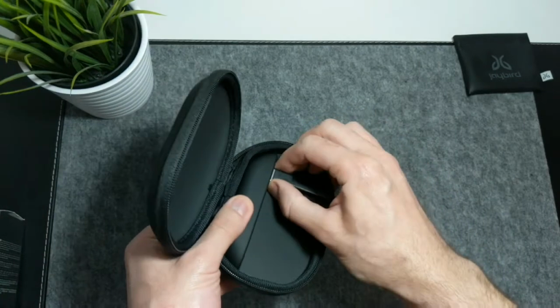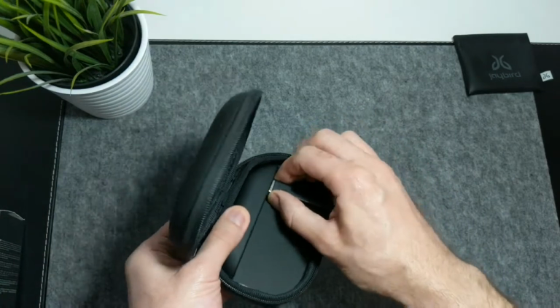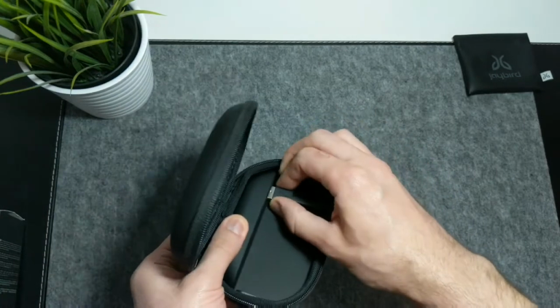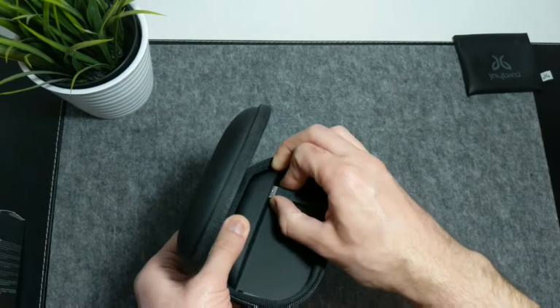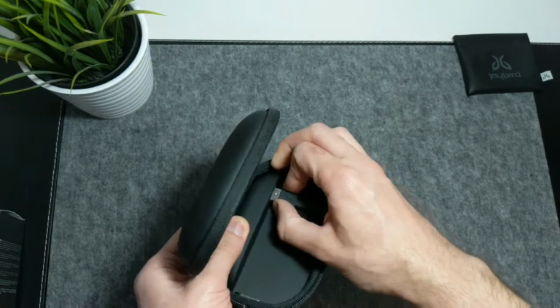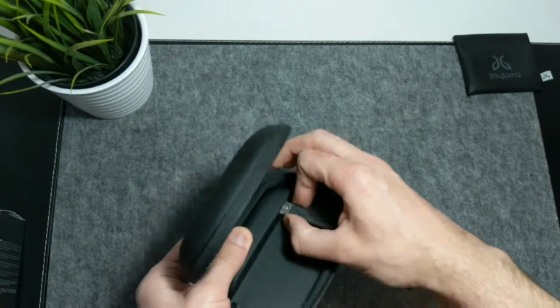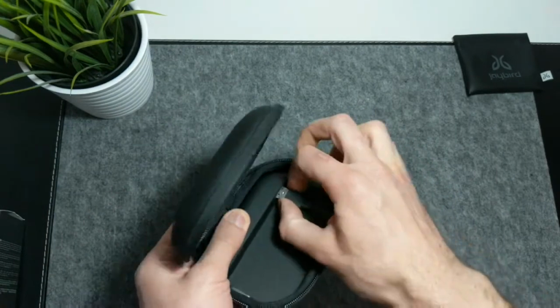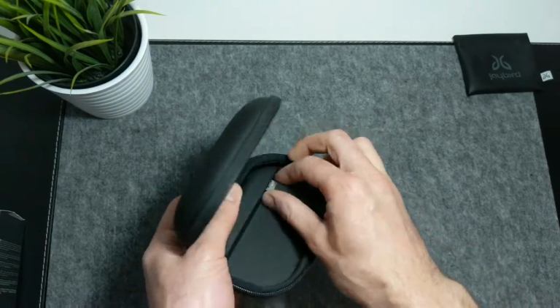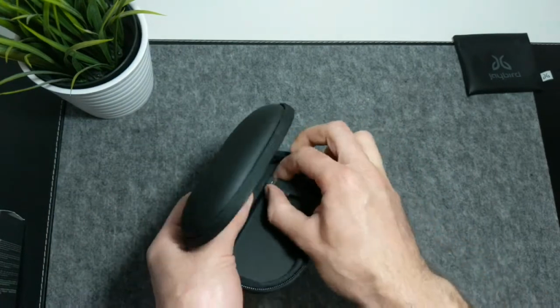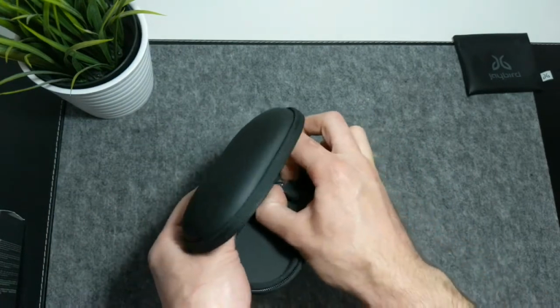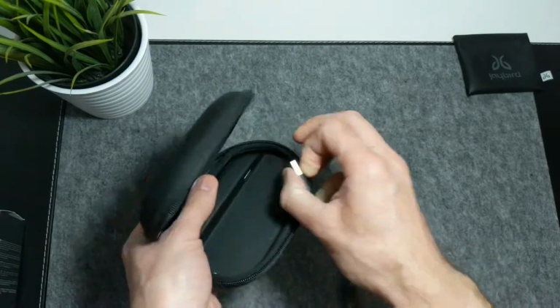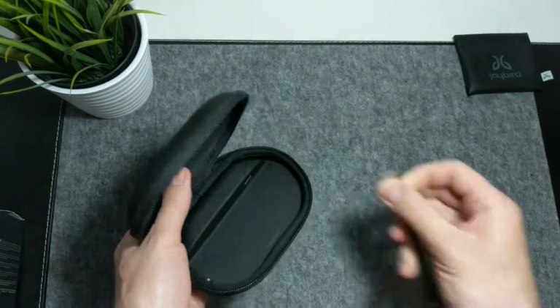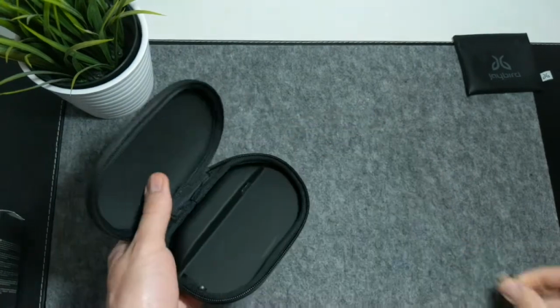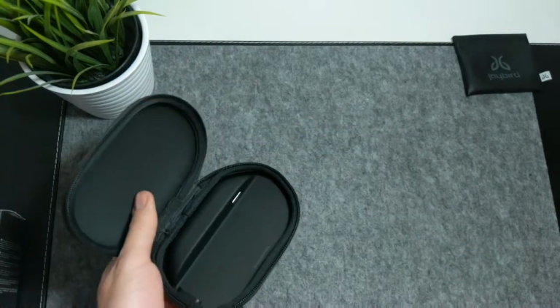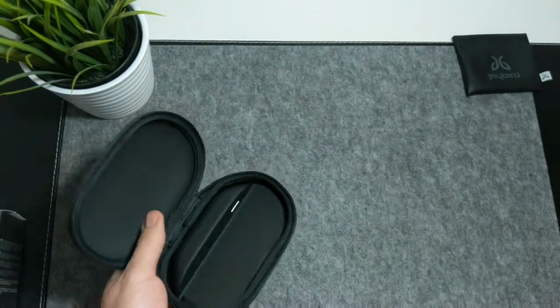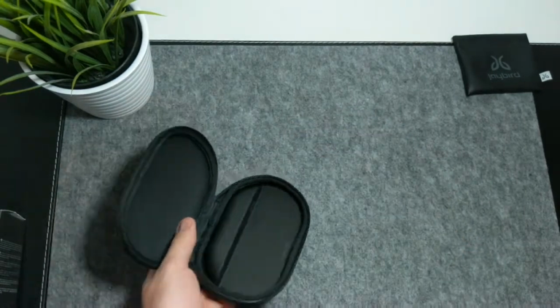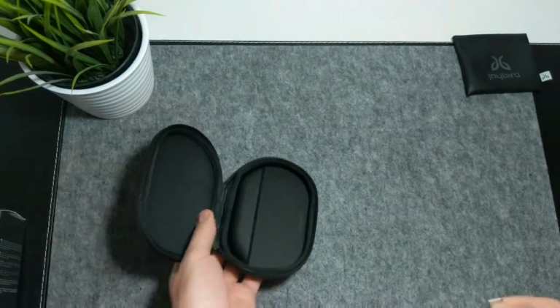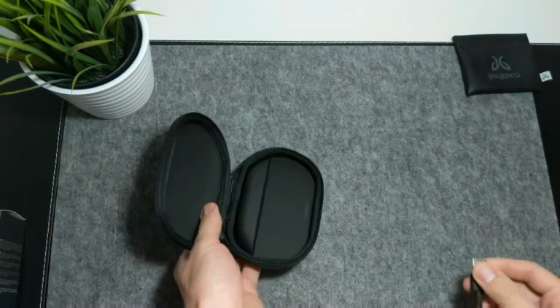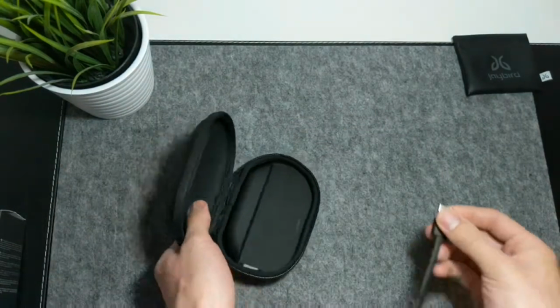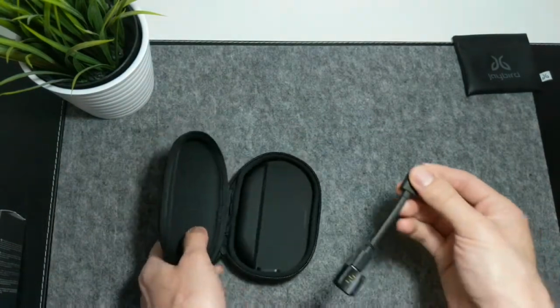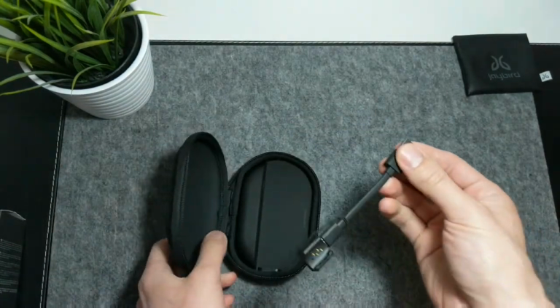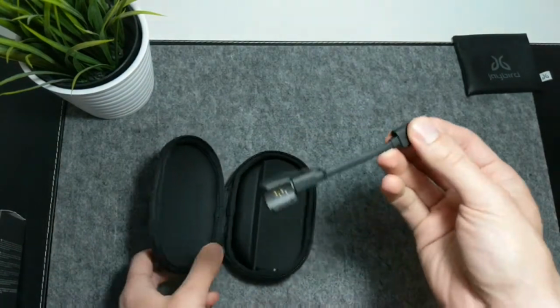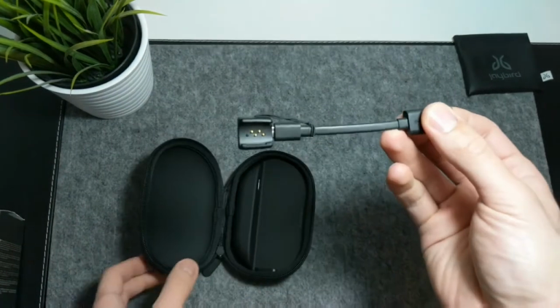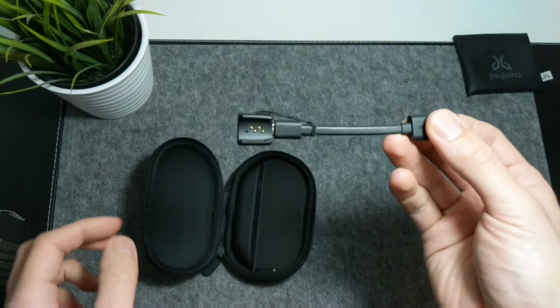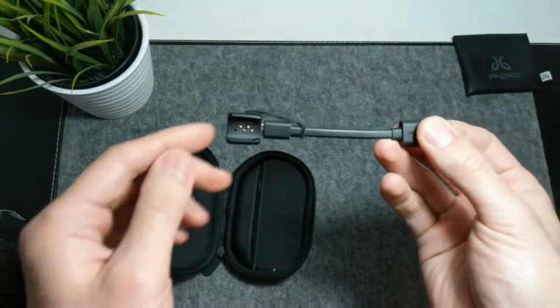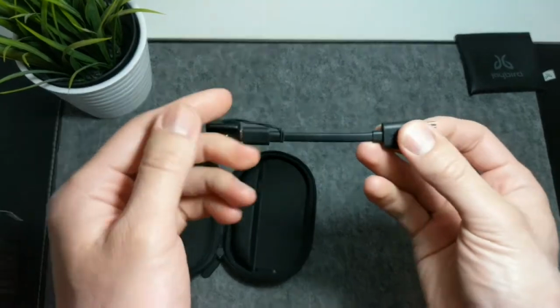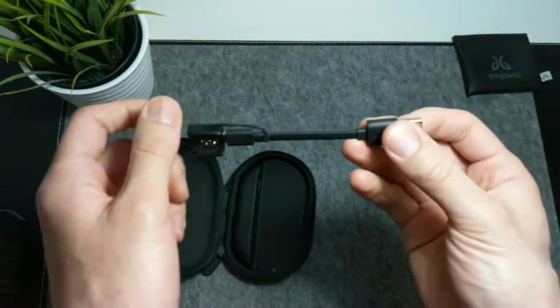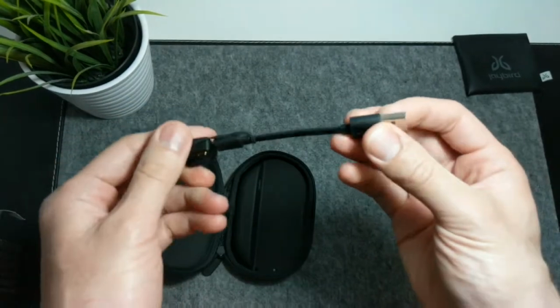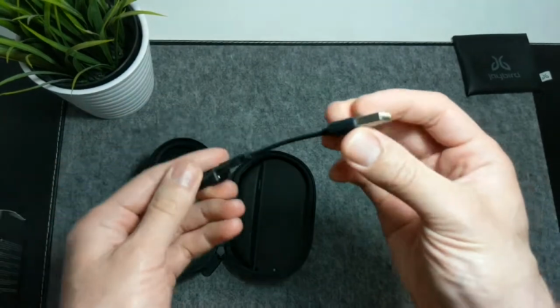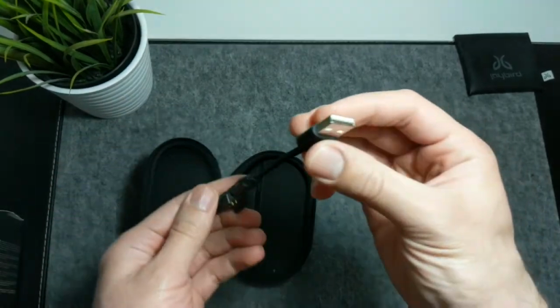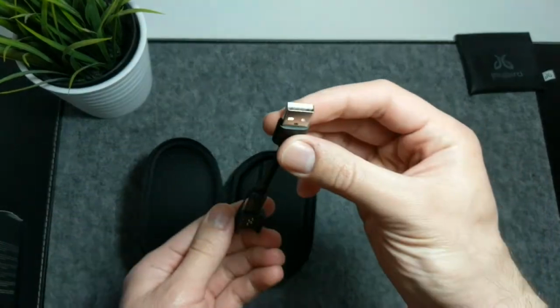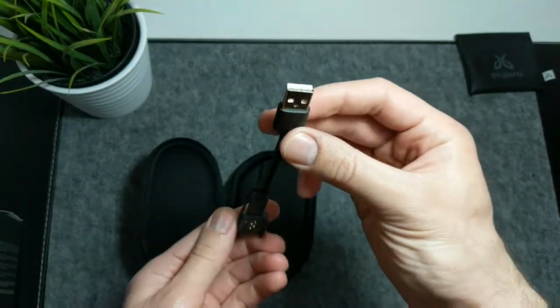In my case, I'm using the Jaybird X3 short USB cable with its proprietary charging cable.